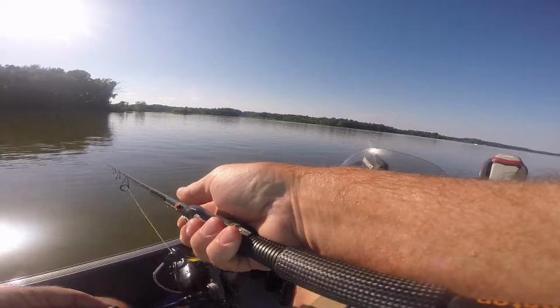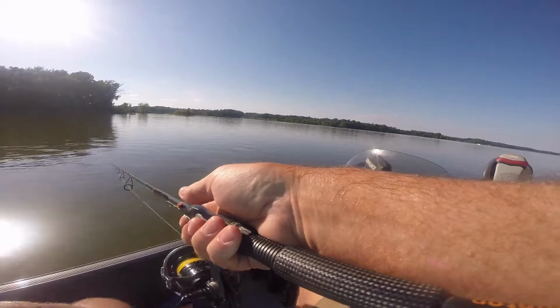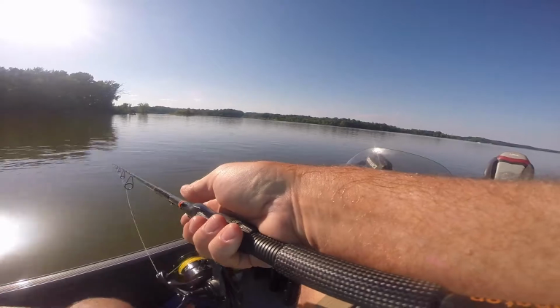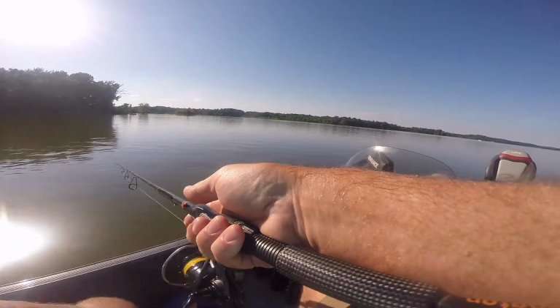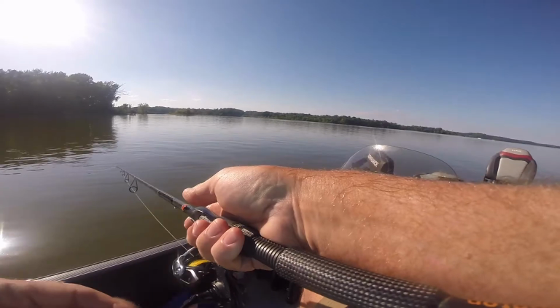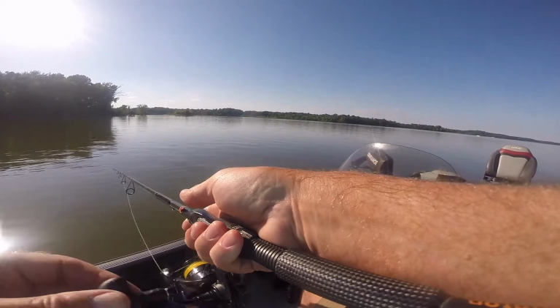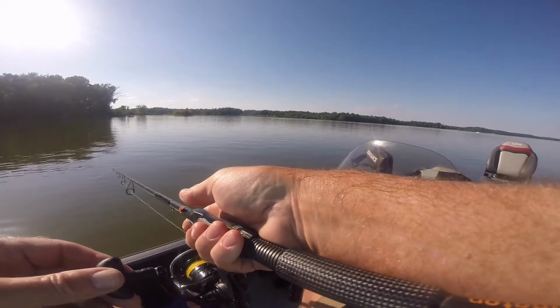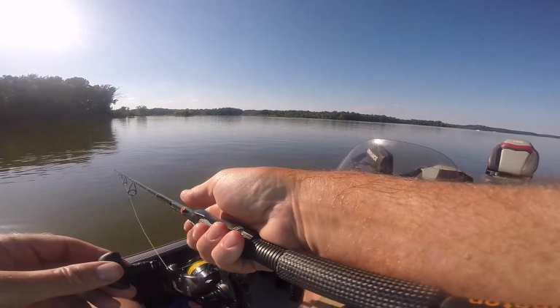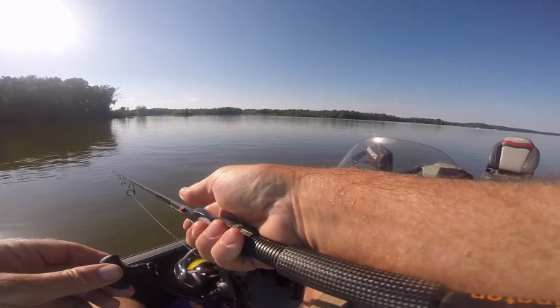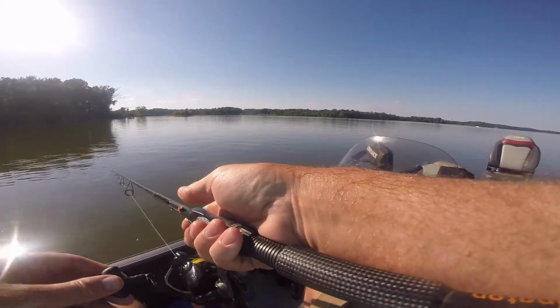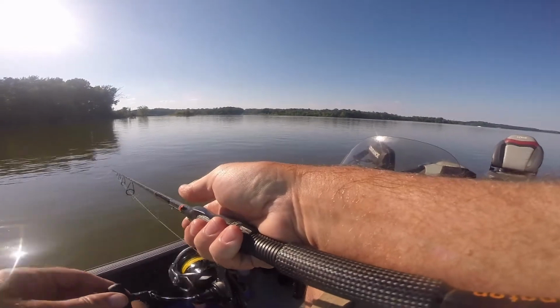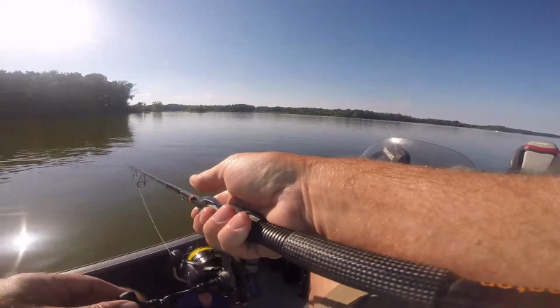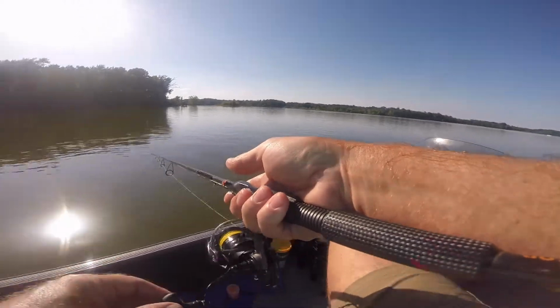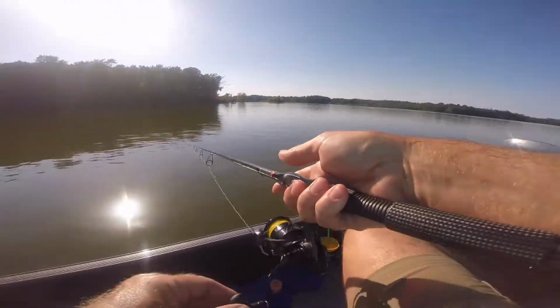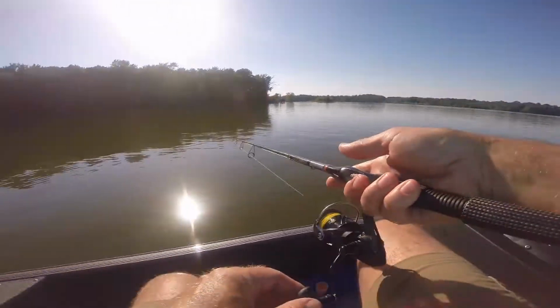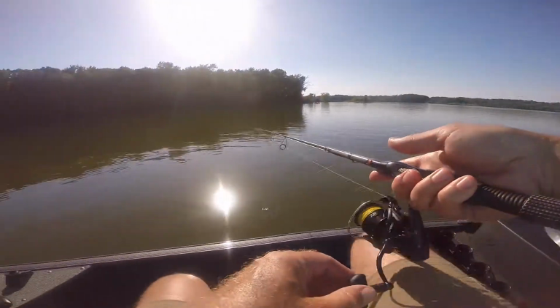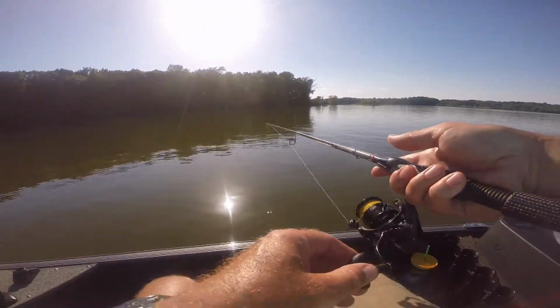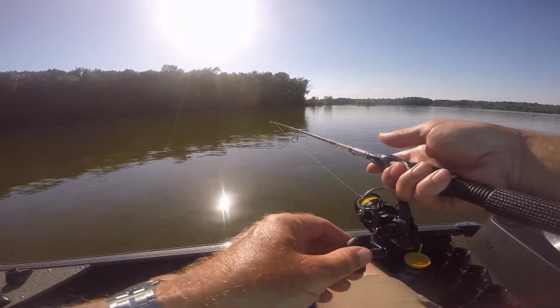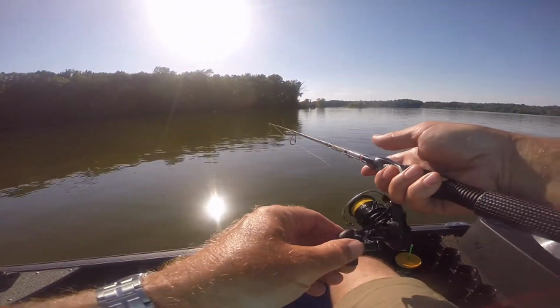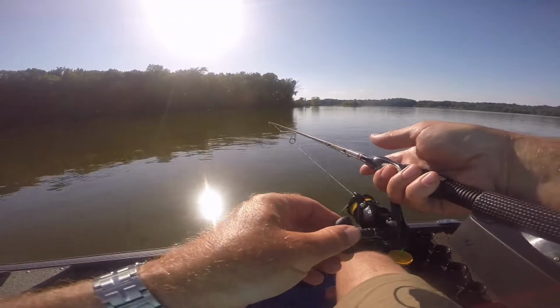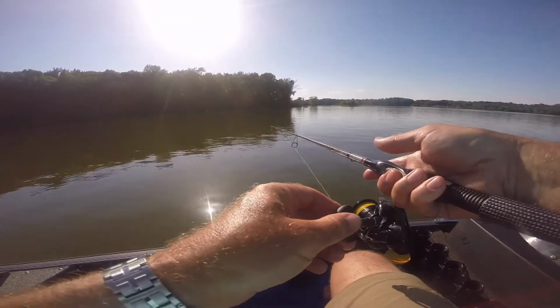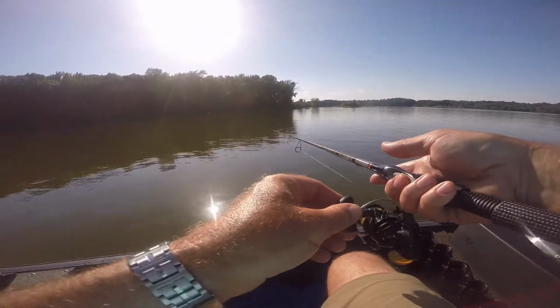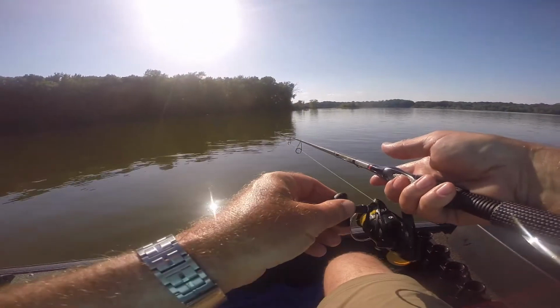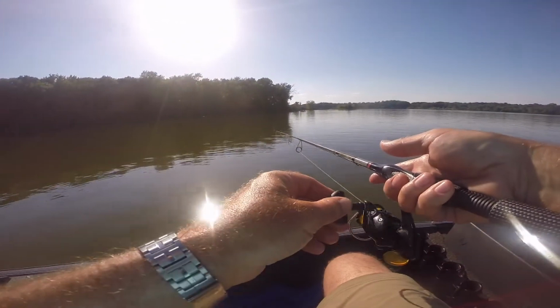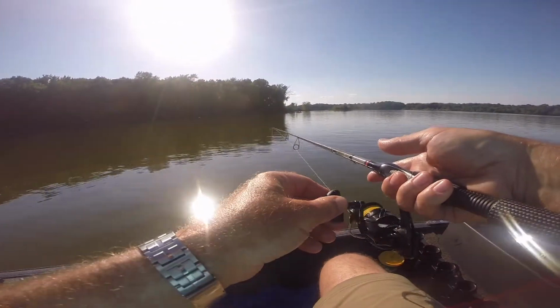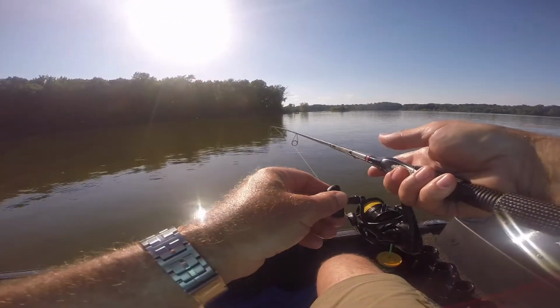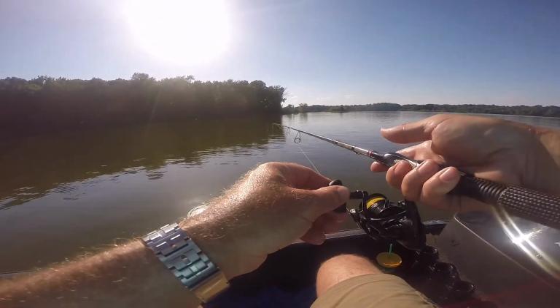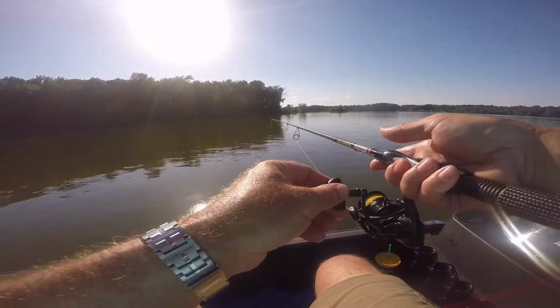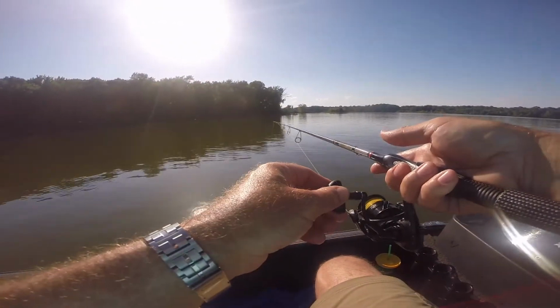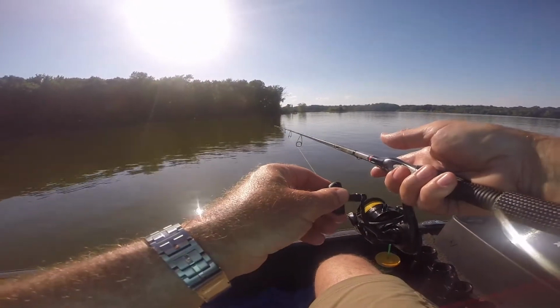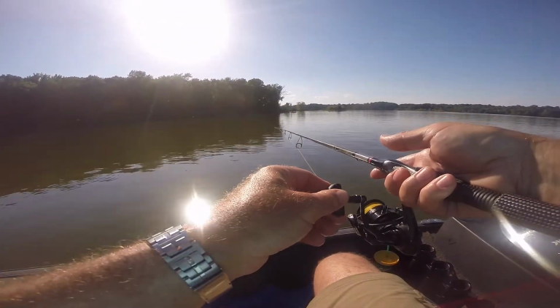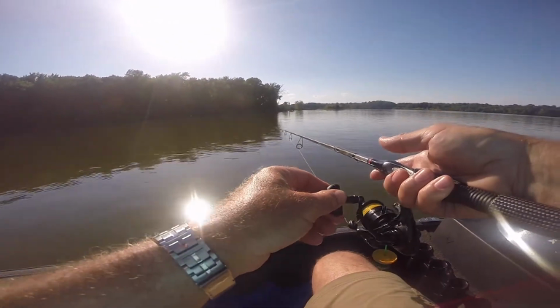It's good, John, because fish are sitting on logs, so you're gonna bring that right across that log. I'm getting a bite.